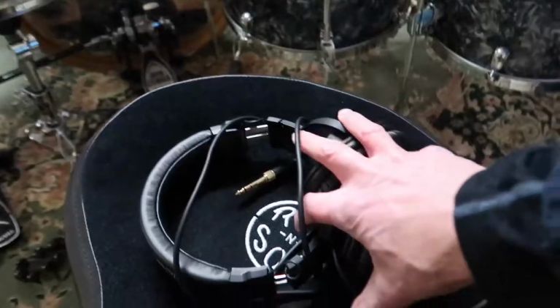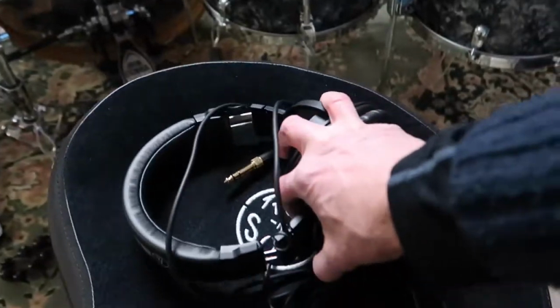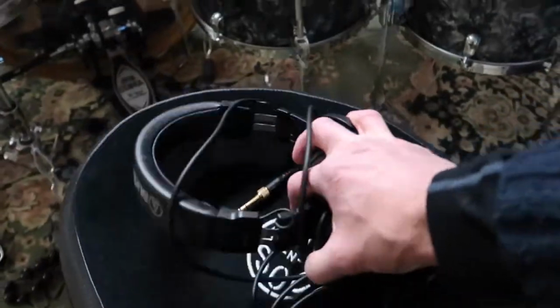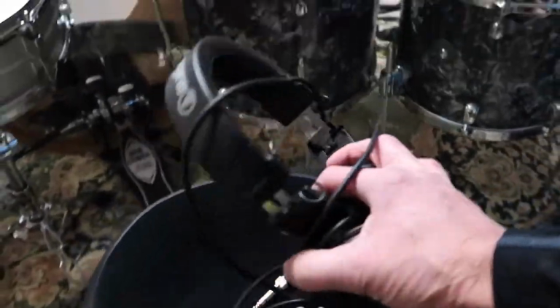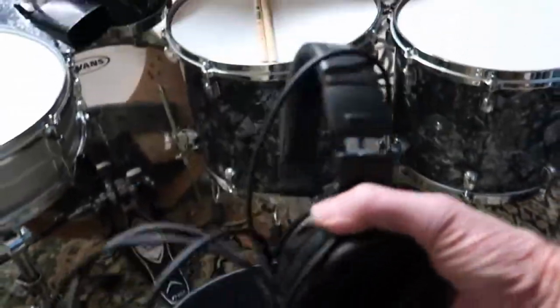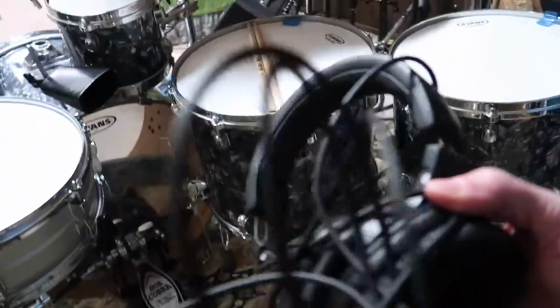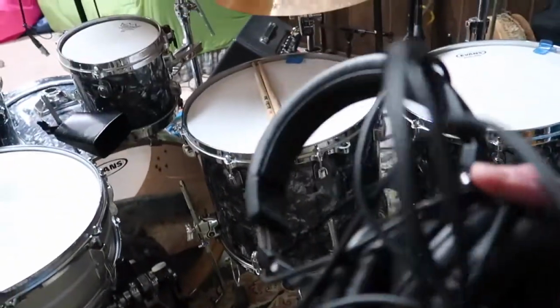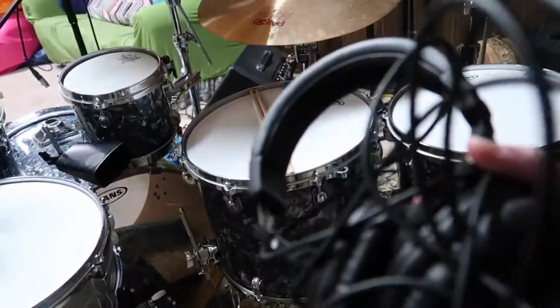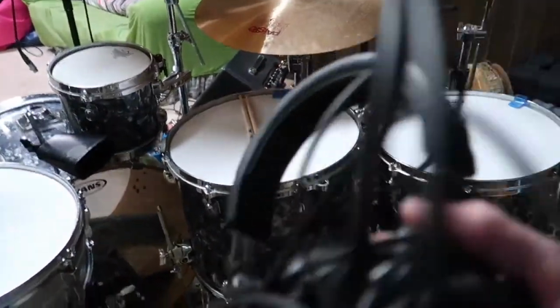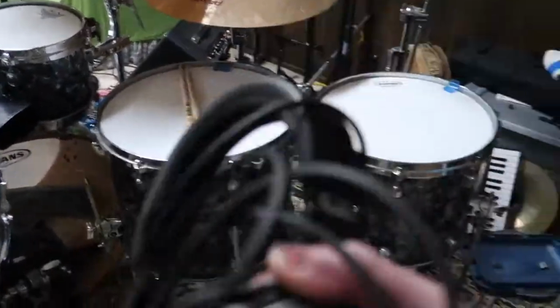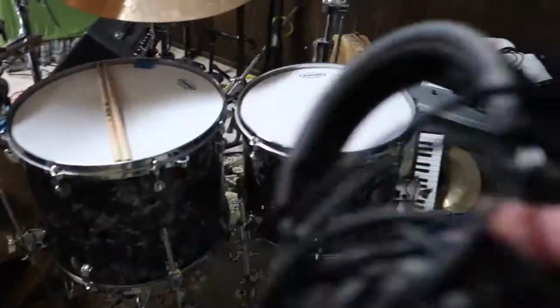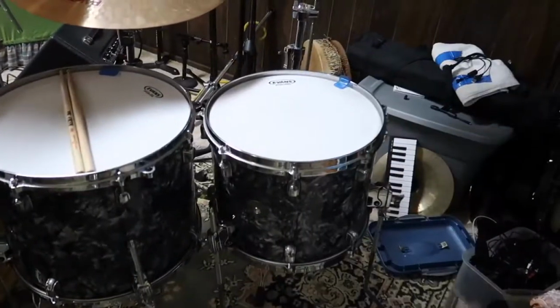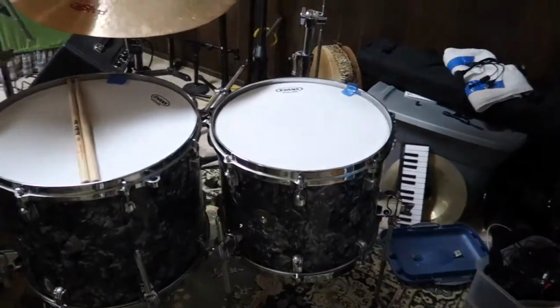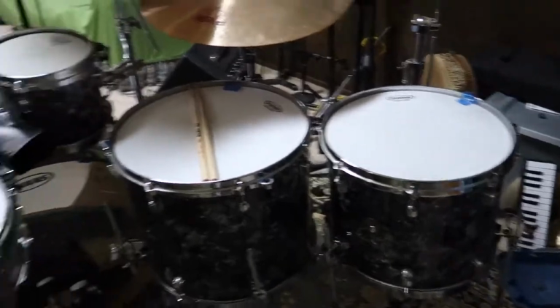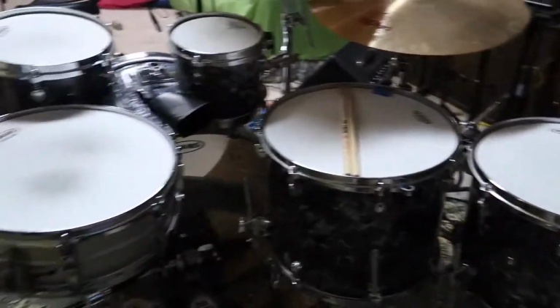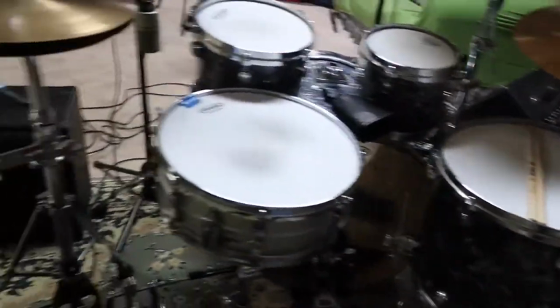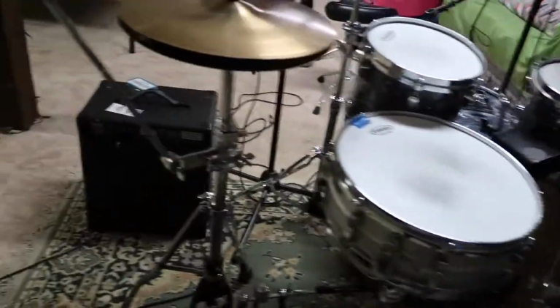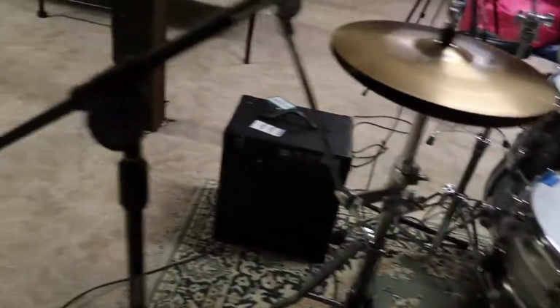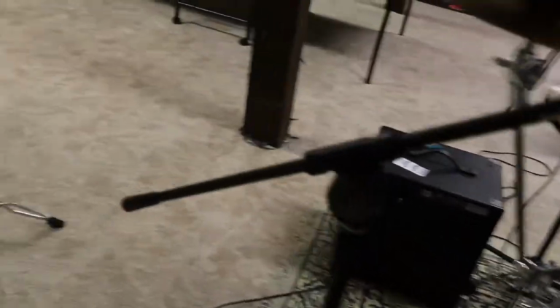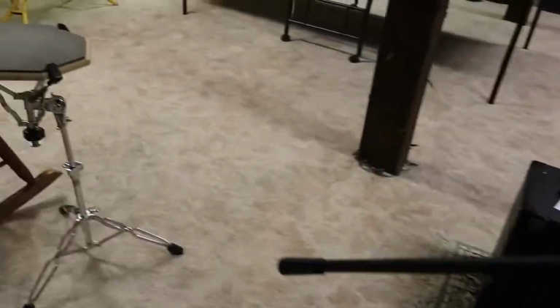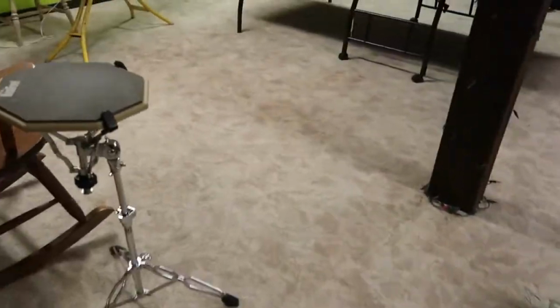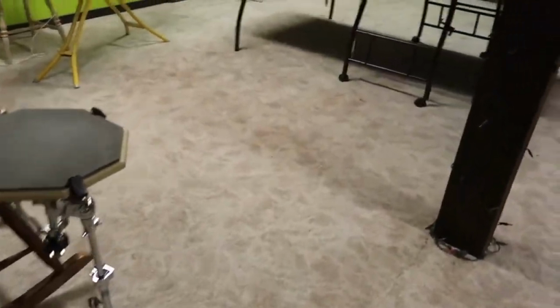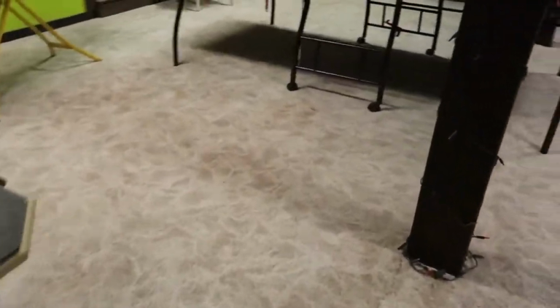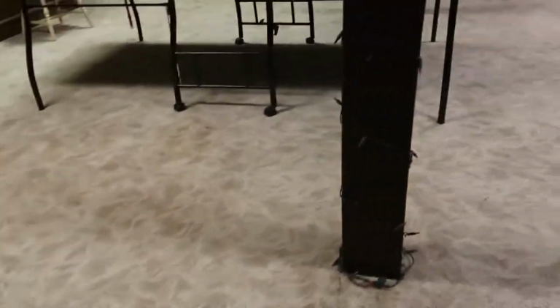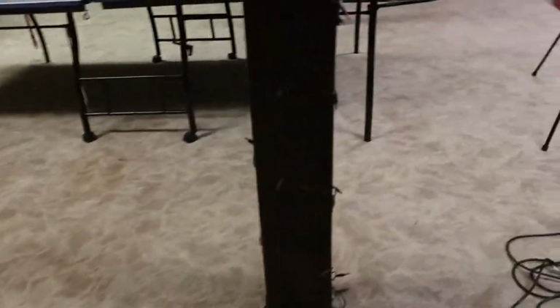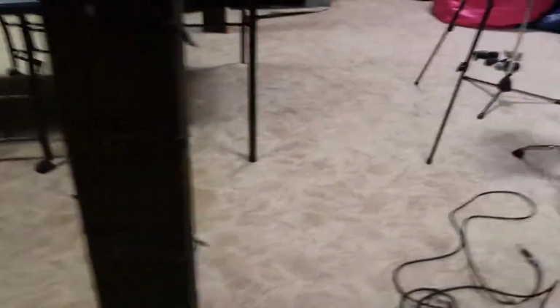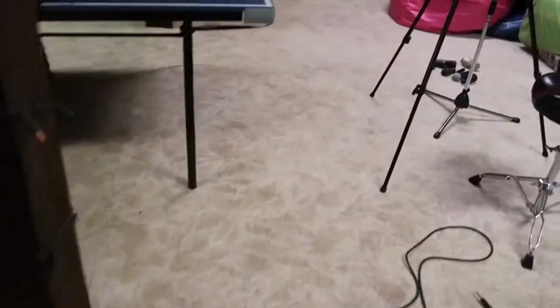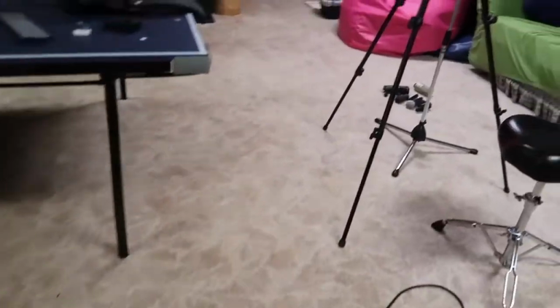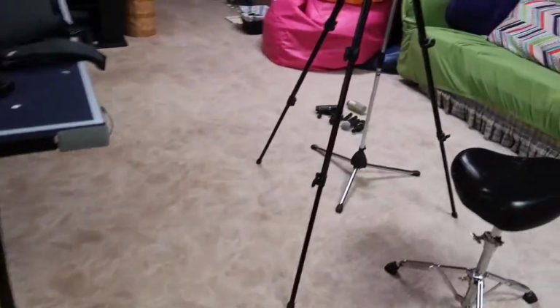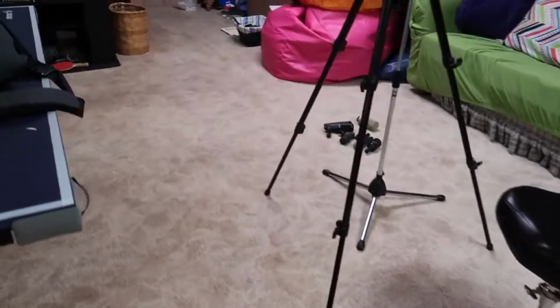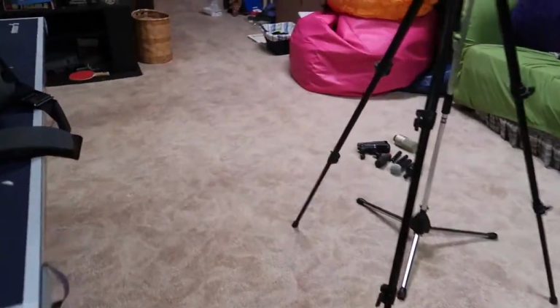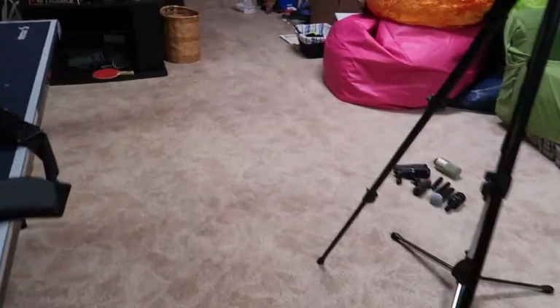Some type of Audio Technica headphone — they're good. I don't actually have speakers at the moment.